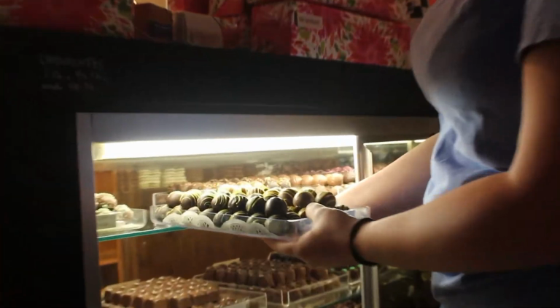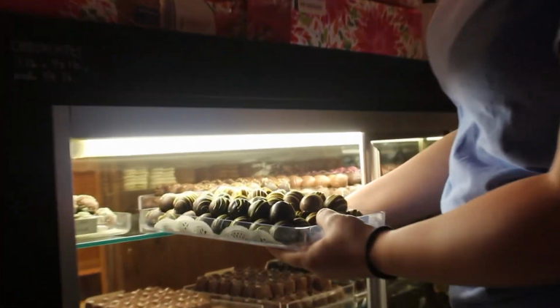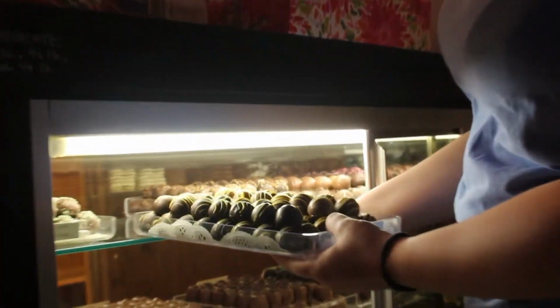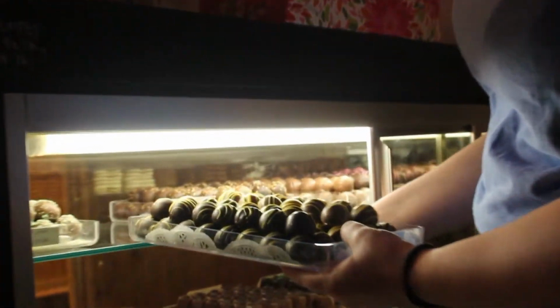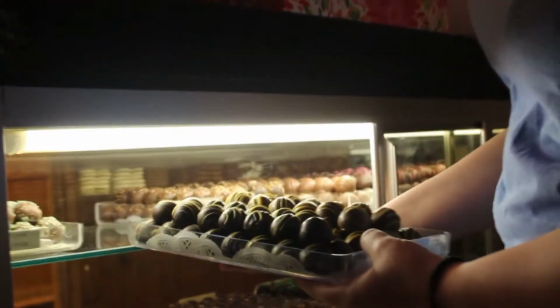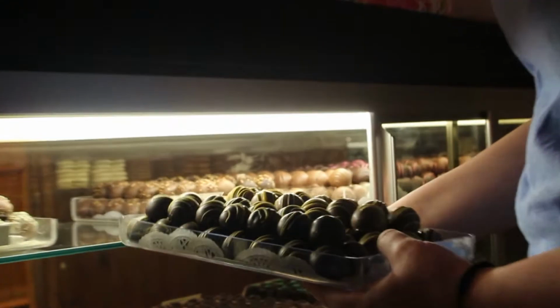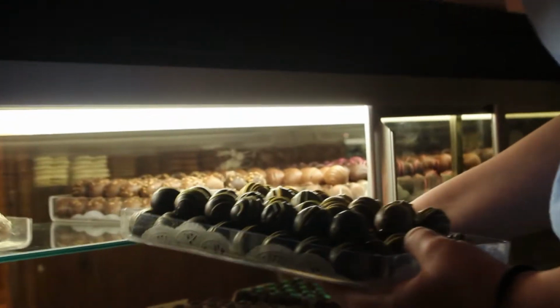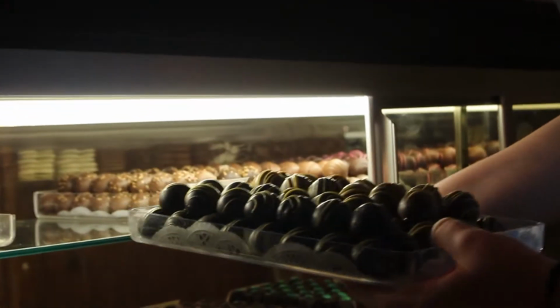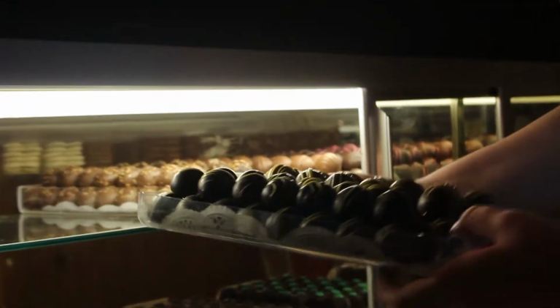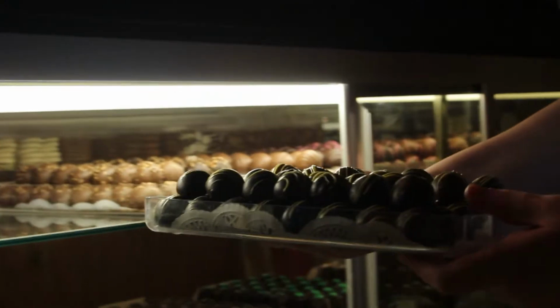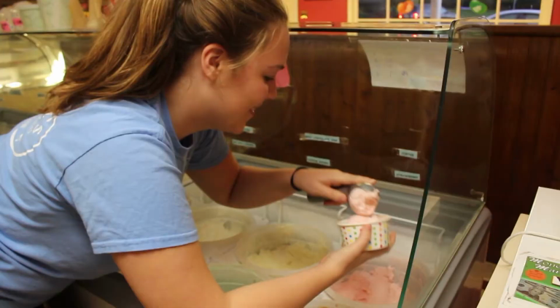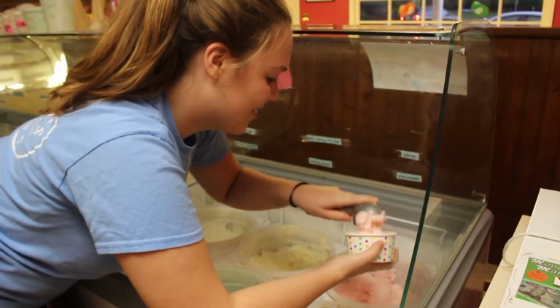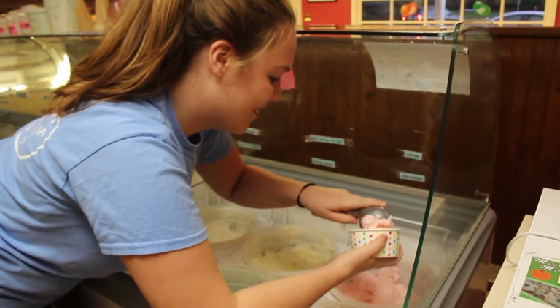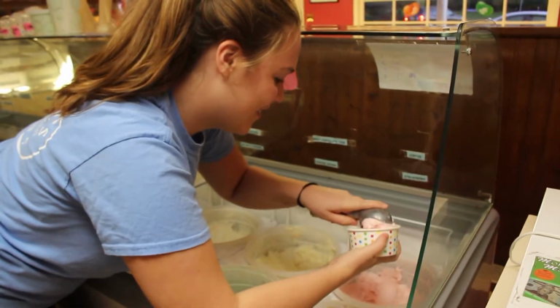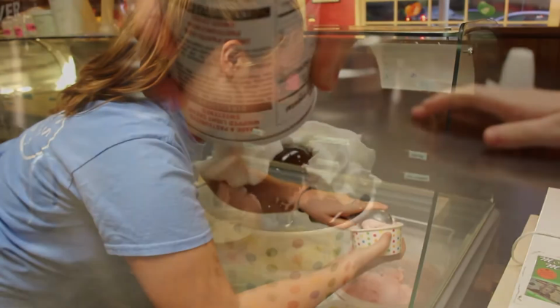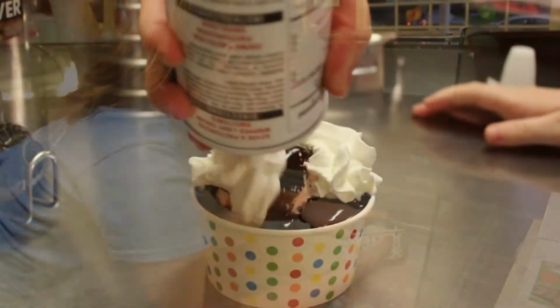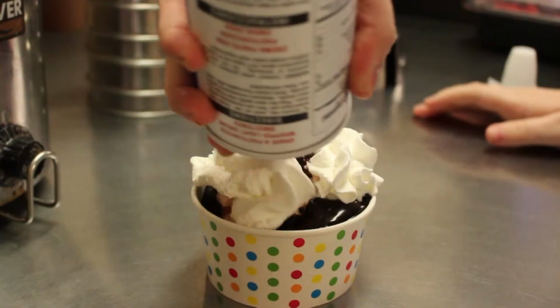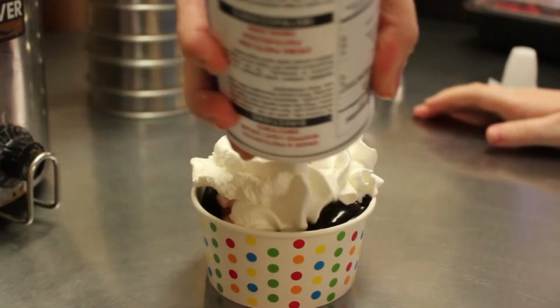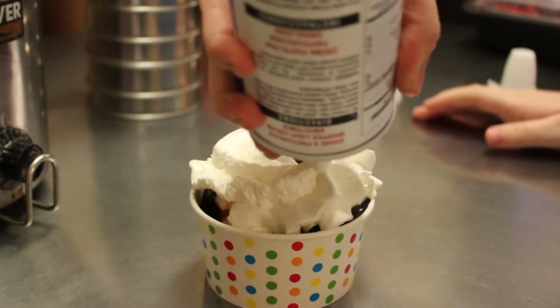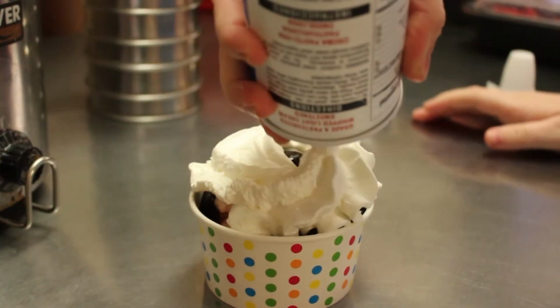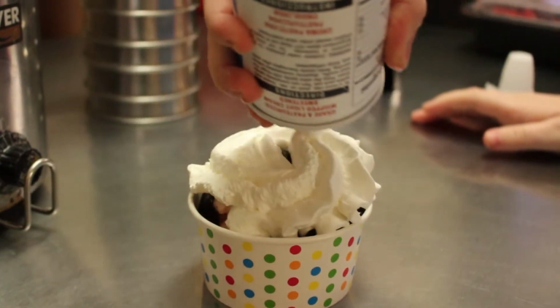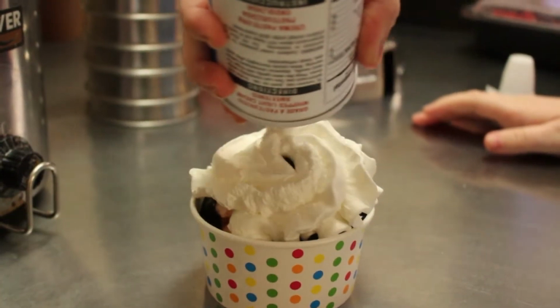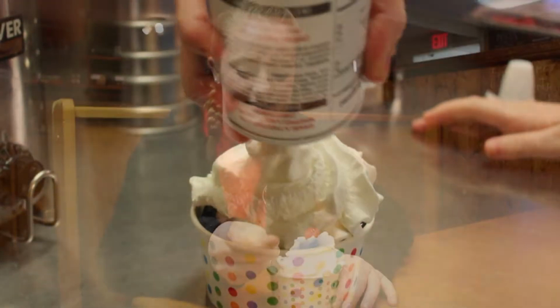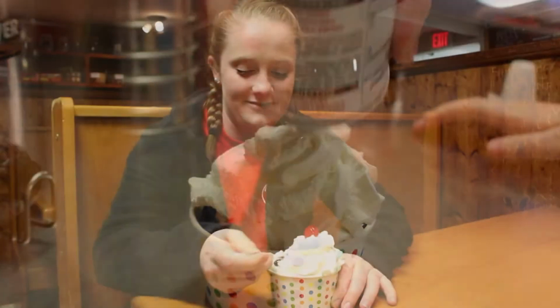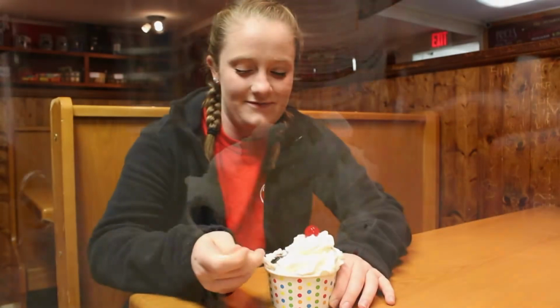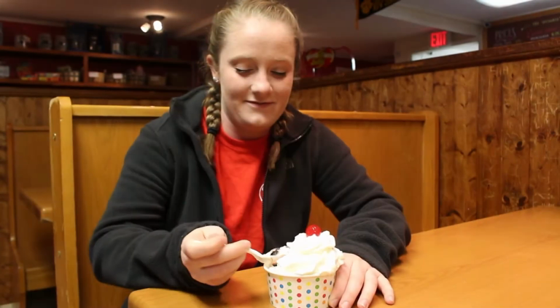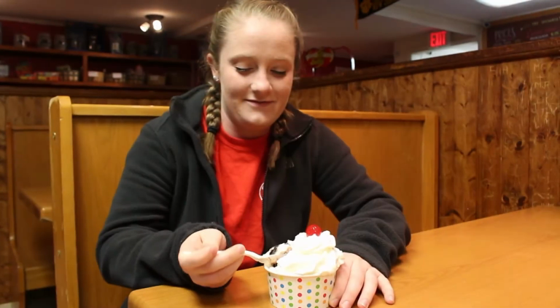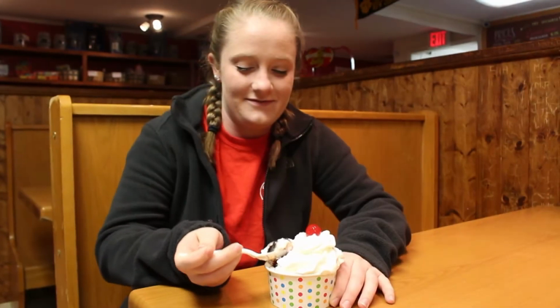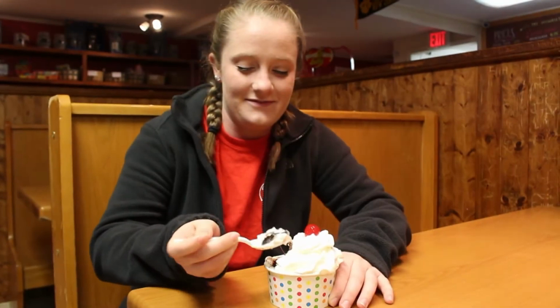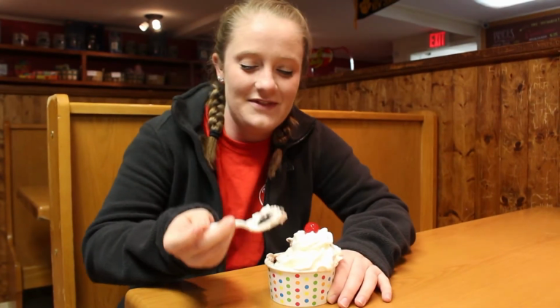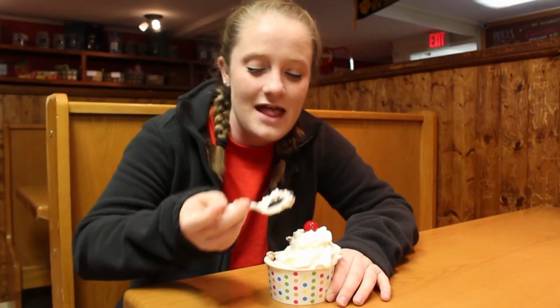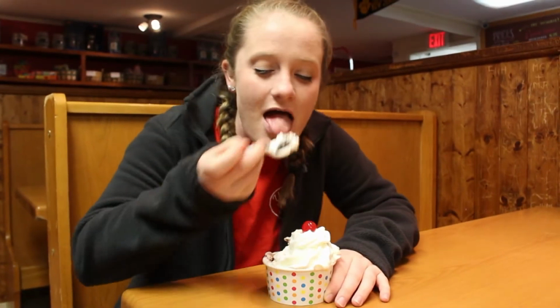Whether you want to enjoy a box of fine chocolates or some of the best homemade ice cream you've ever tasted, be sure to visit Uncle Ed's.